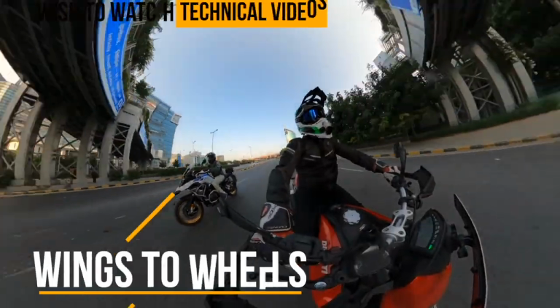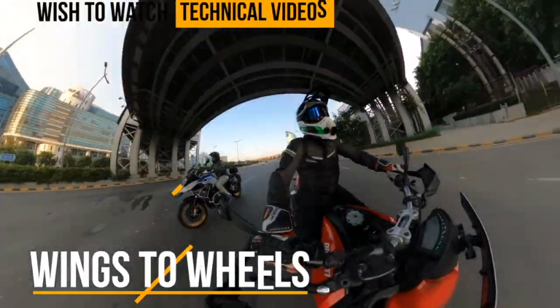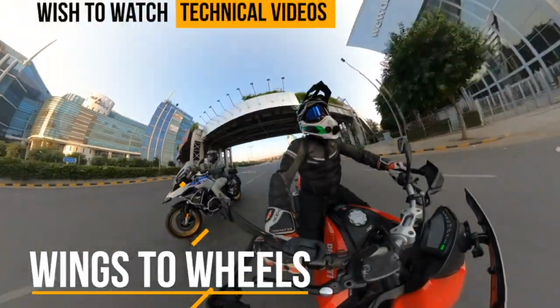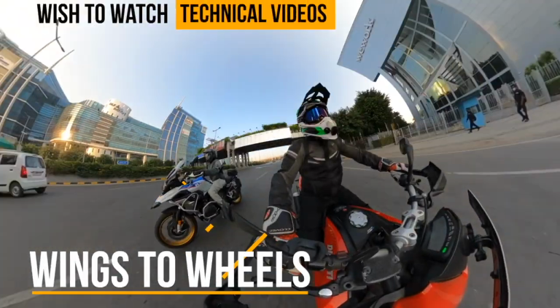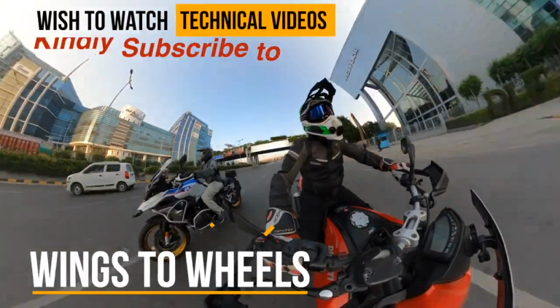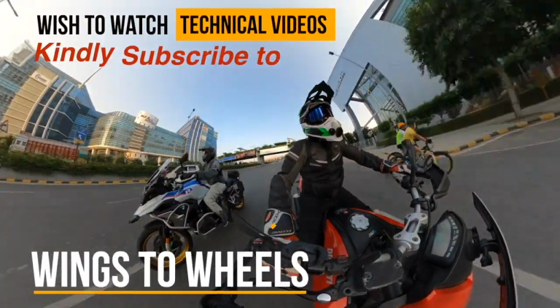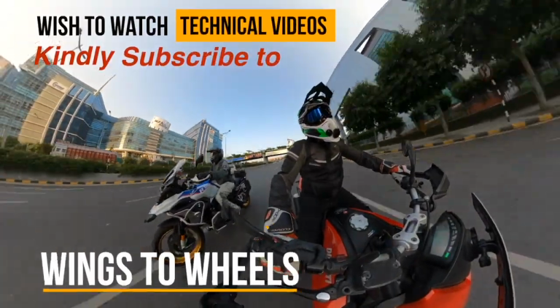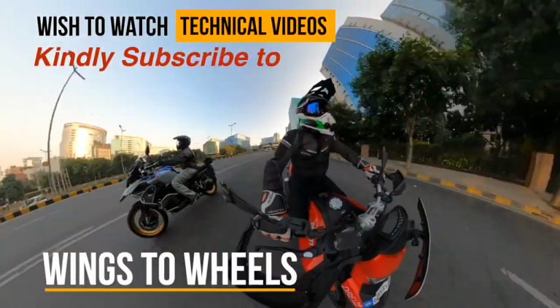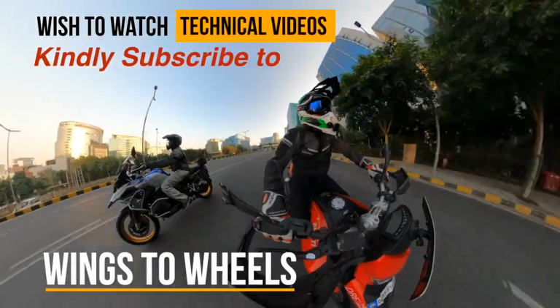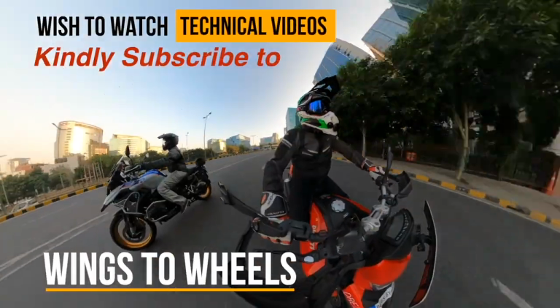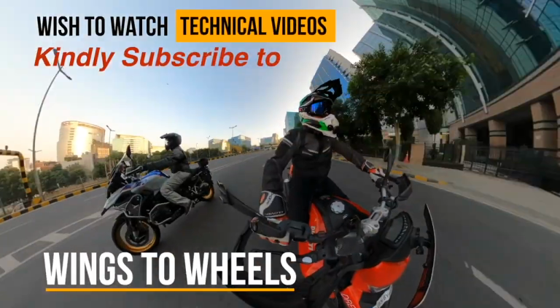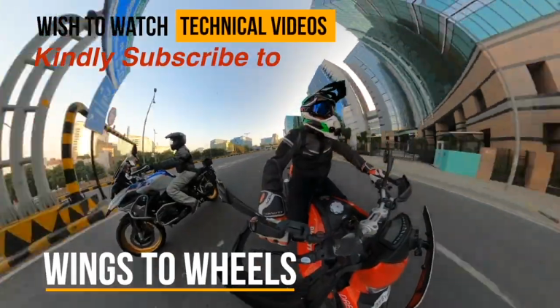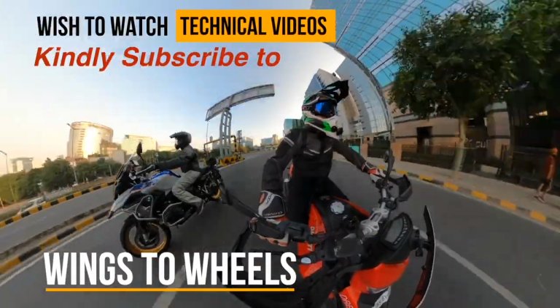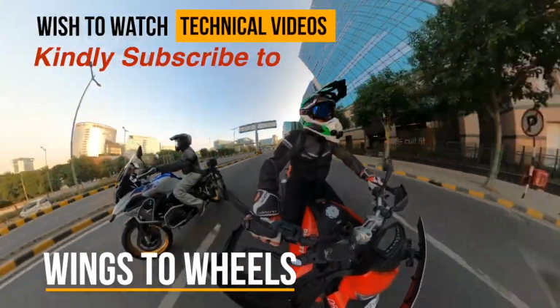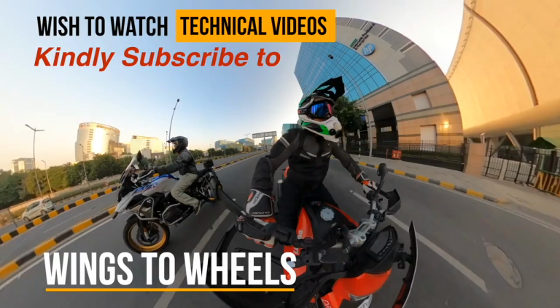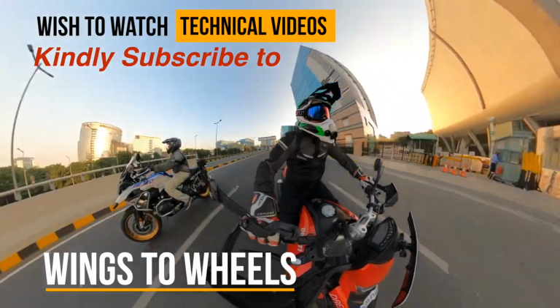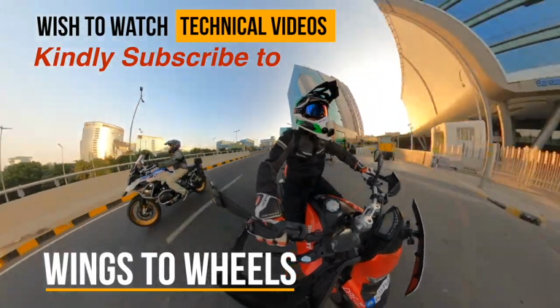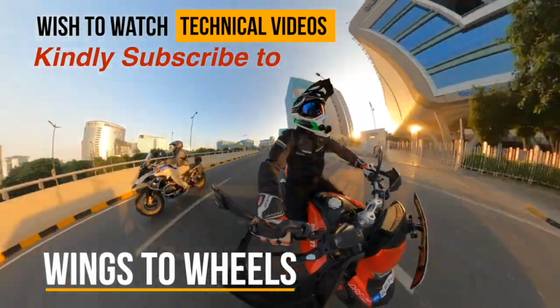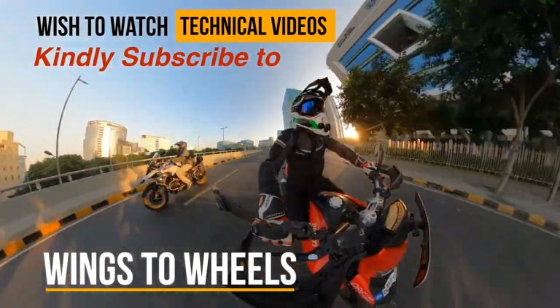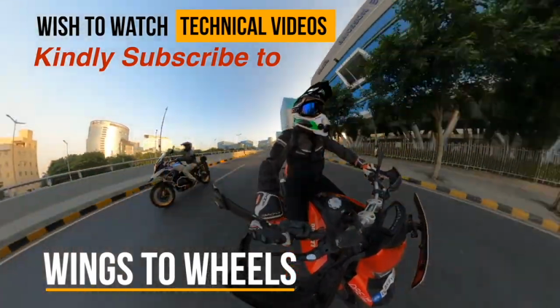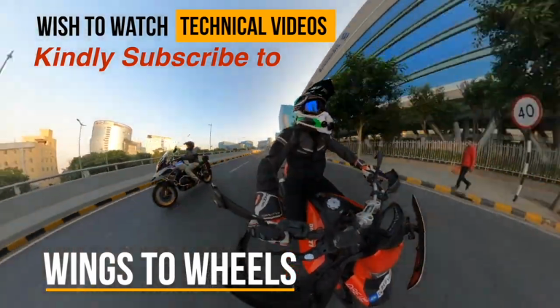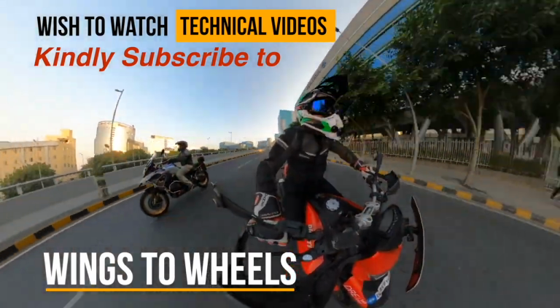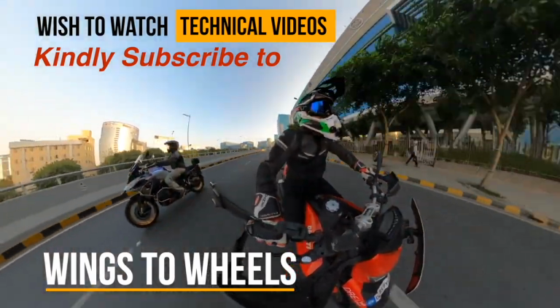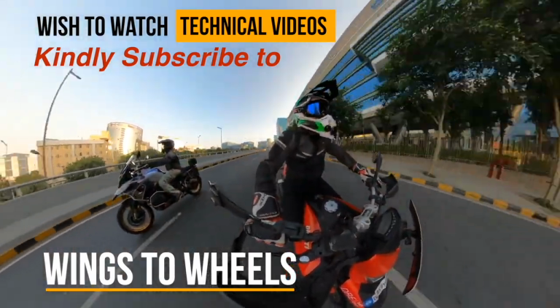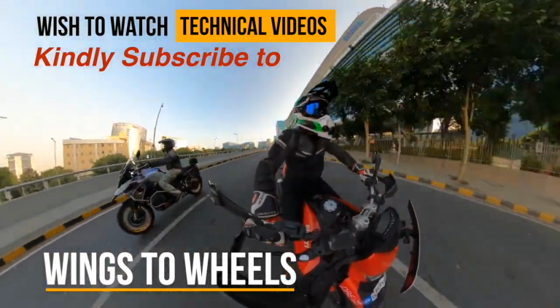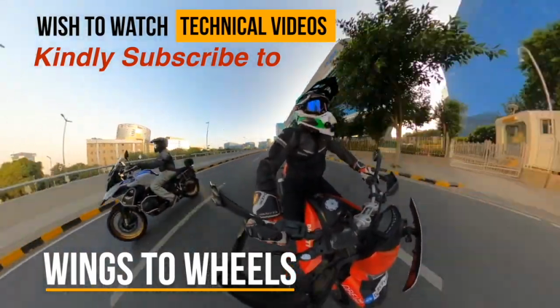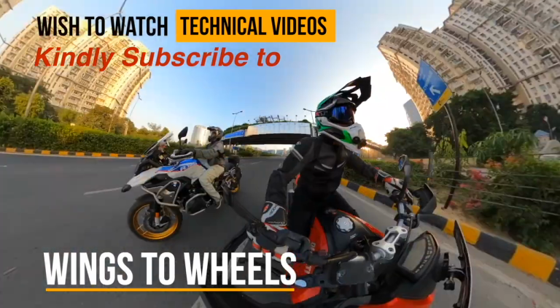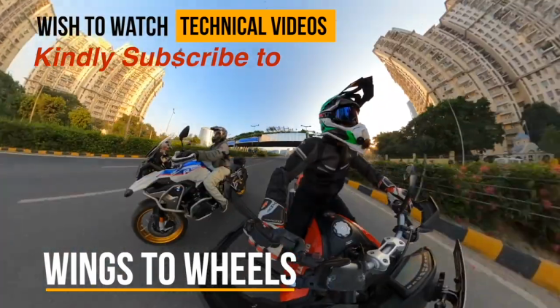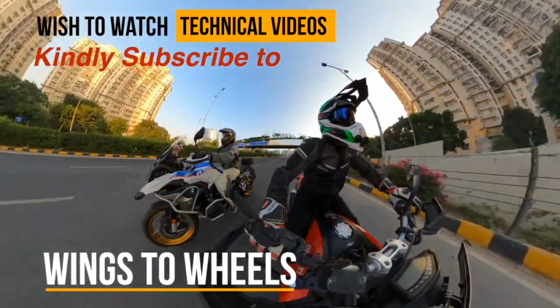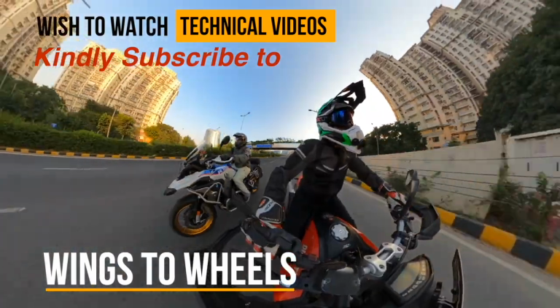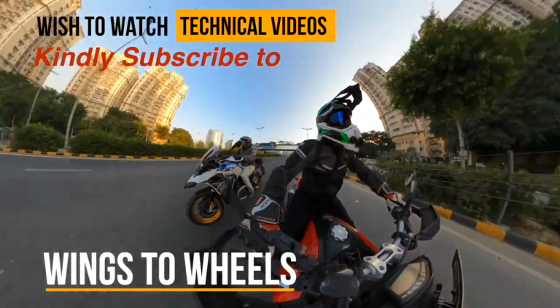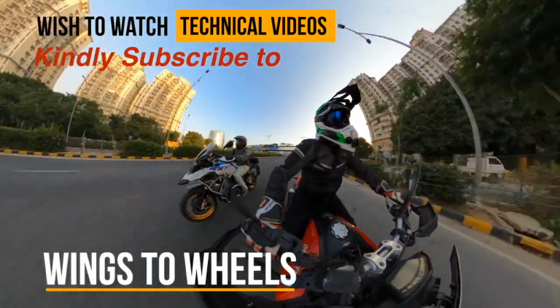If you have liked this video, kindly subscribe to my channel called Wings to Wheels. Jai Hind and Ride Safe.